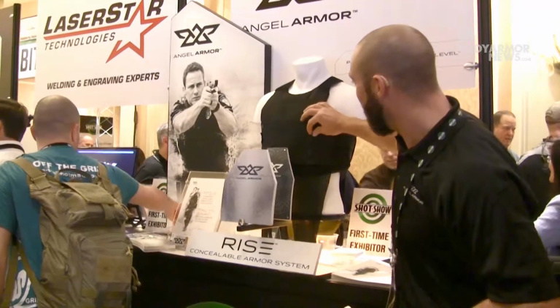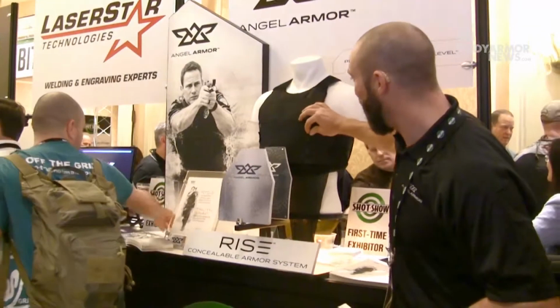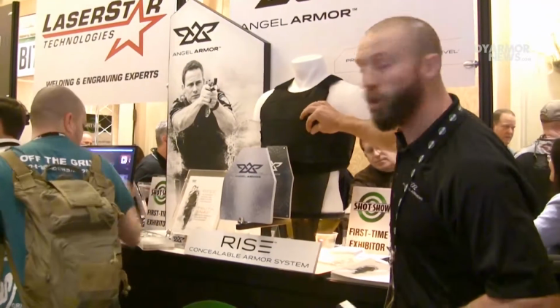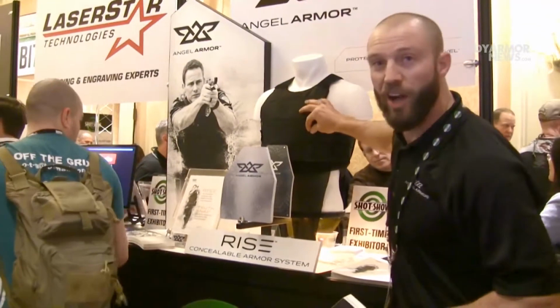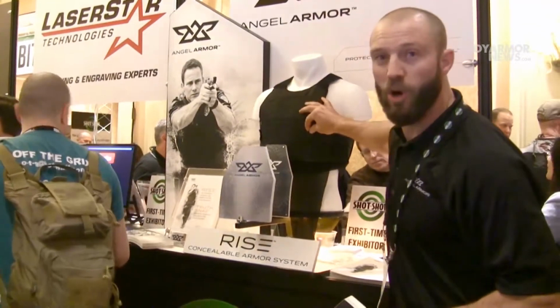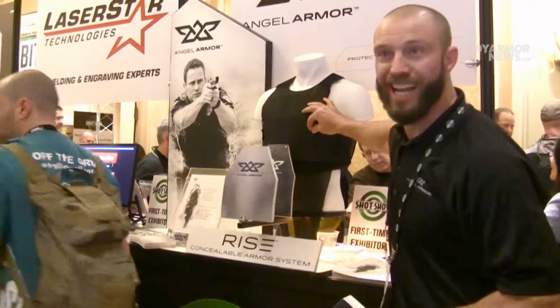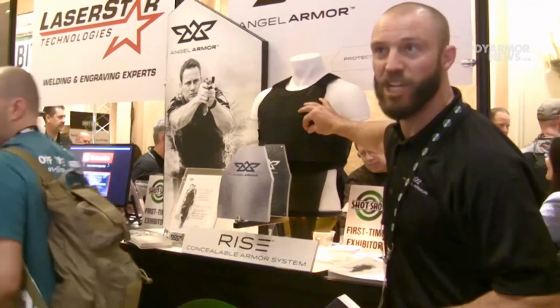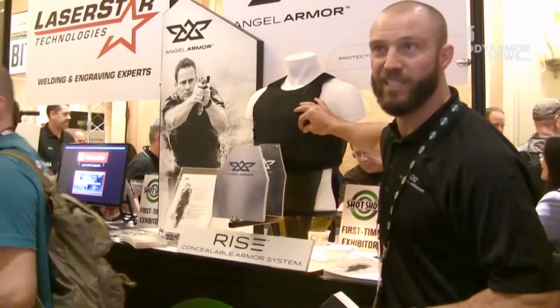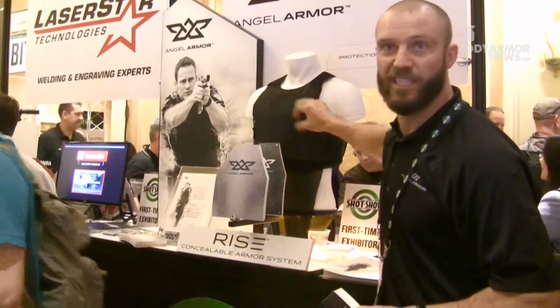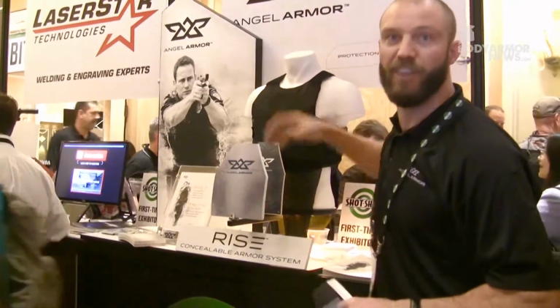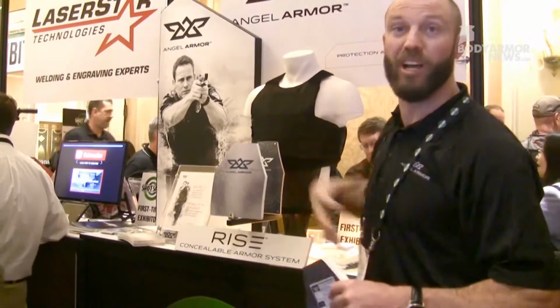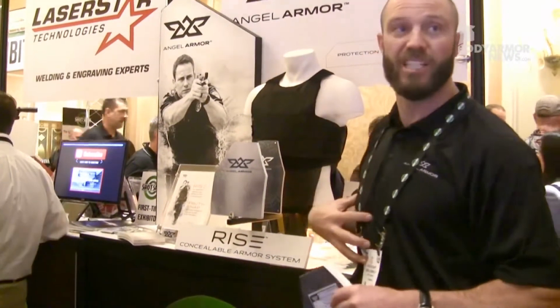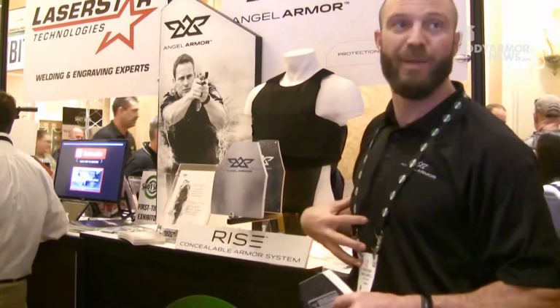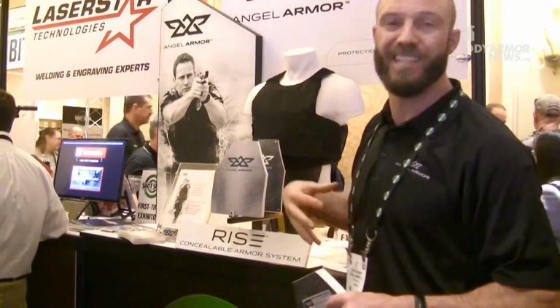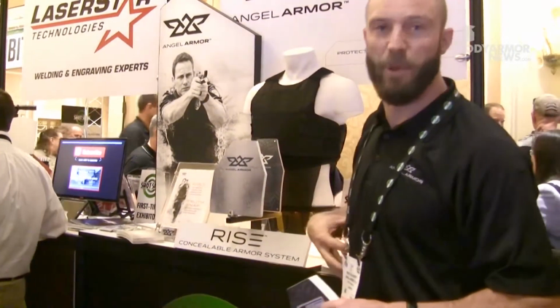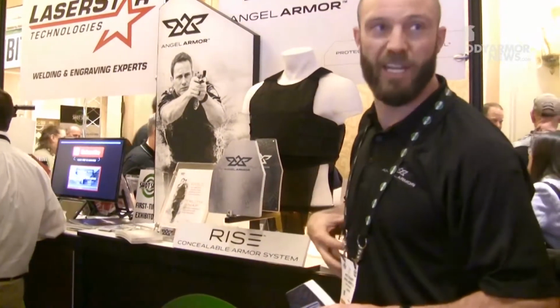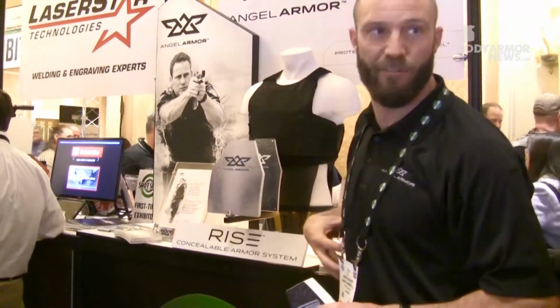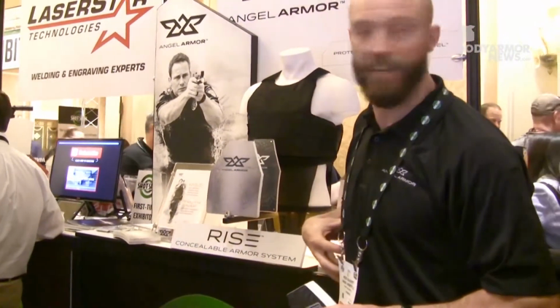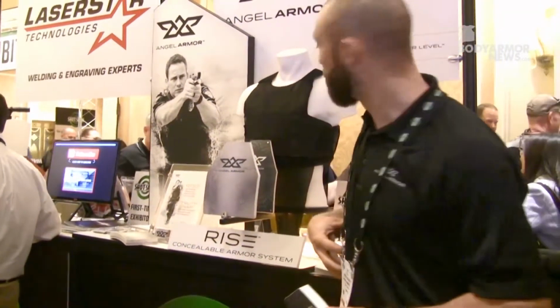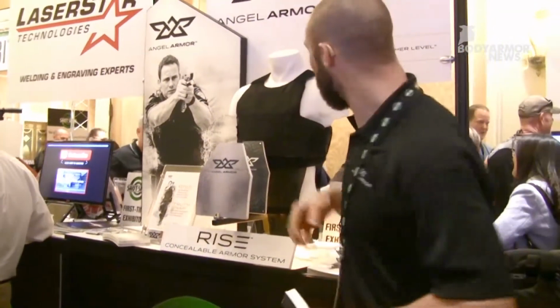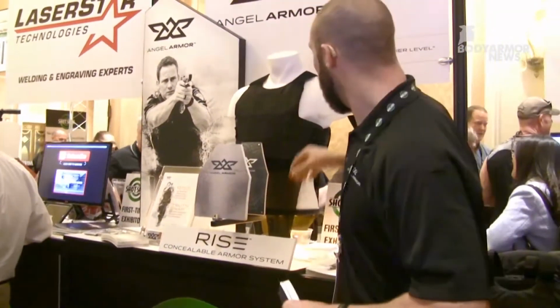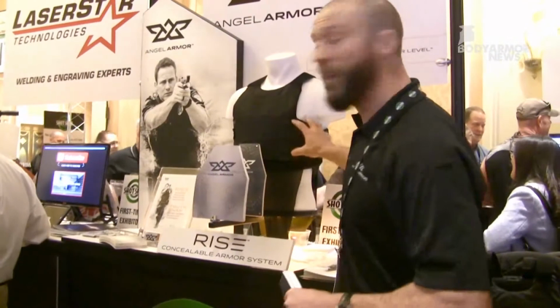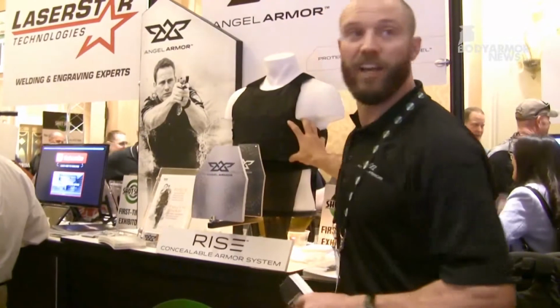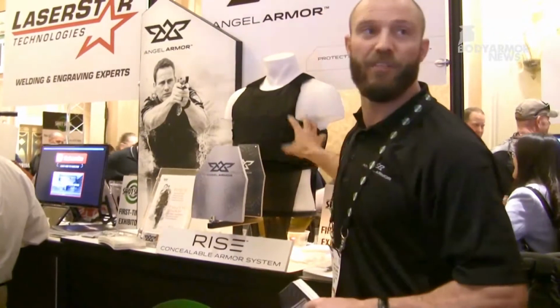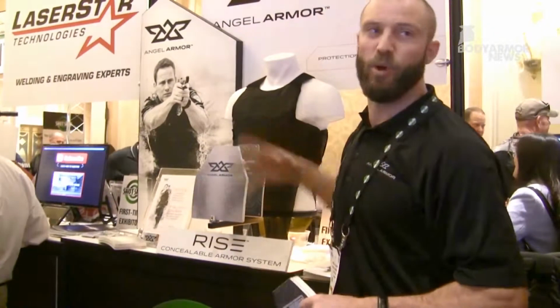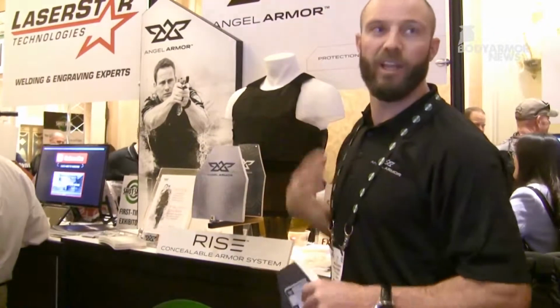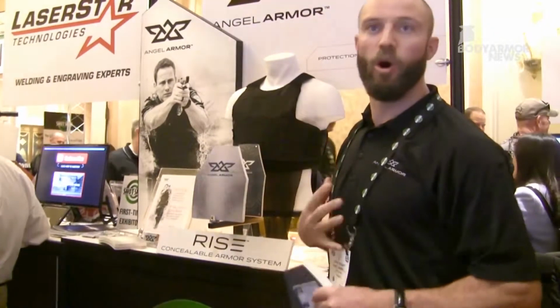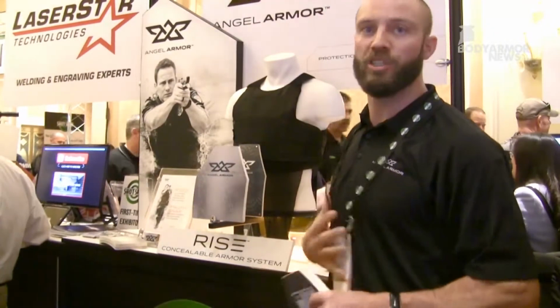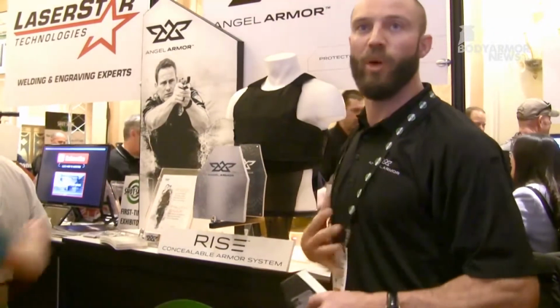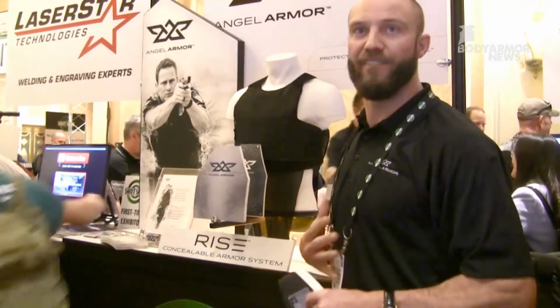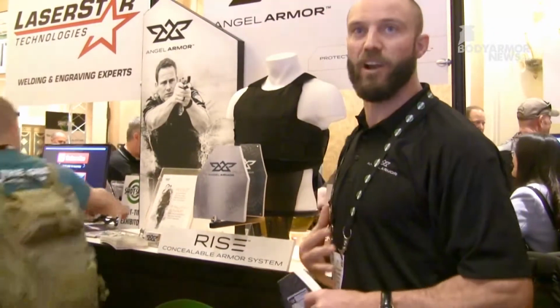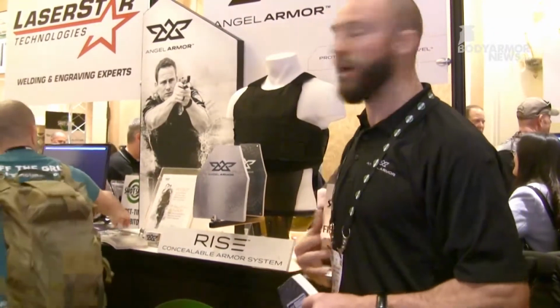The quad core attachment system gives you a customized and repeatable fit. Very comfortable, and it really holds the weight very well.